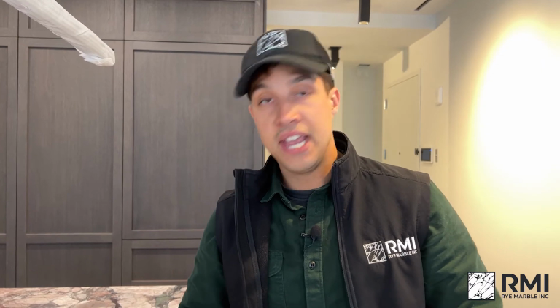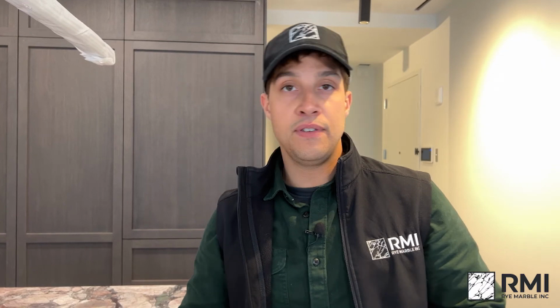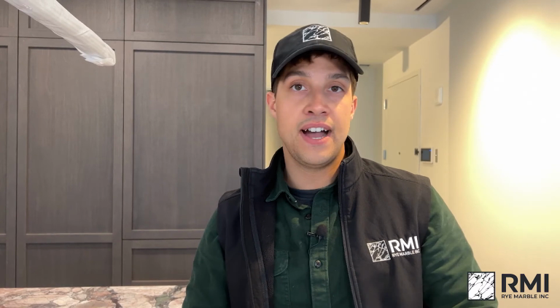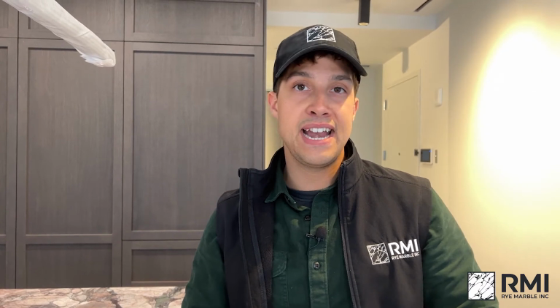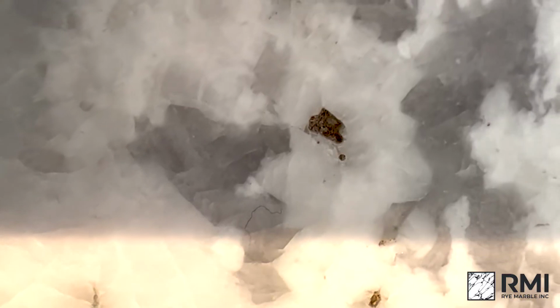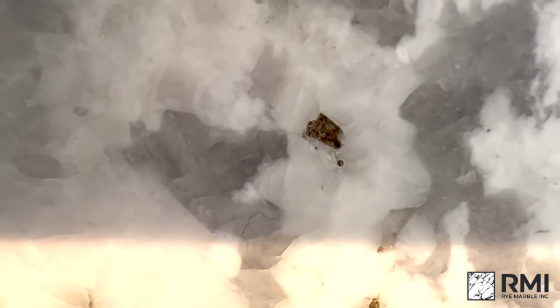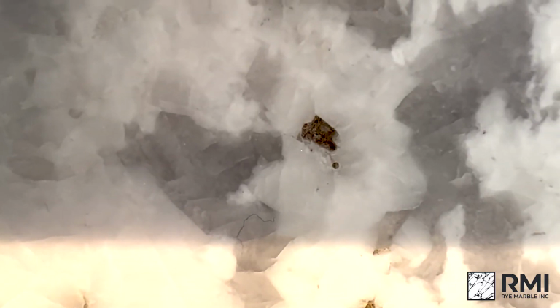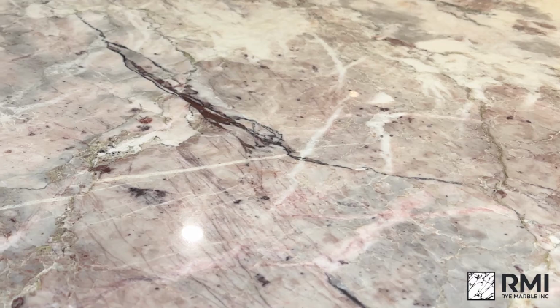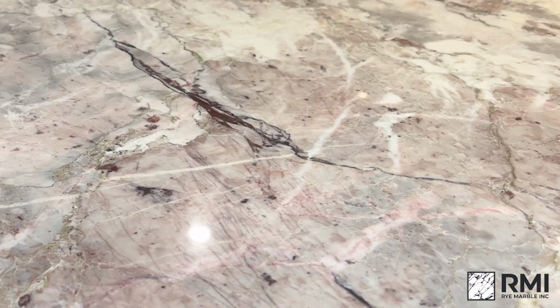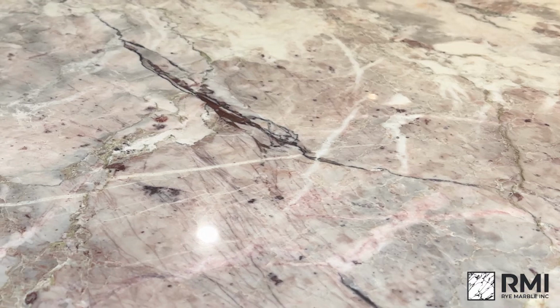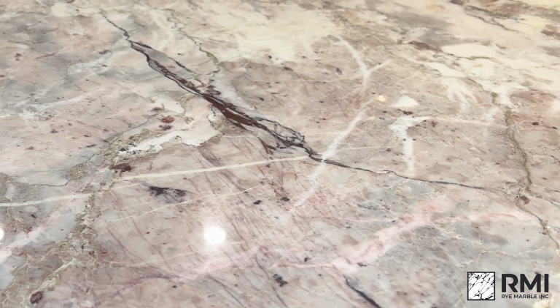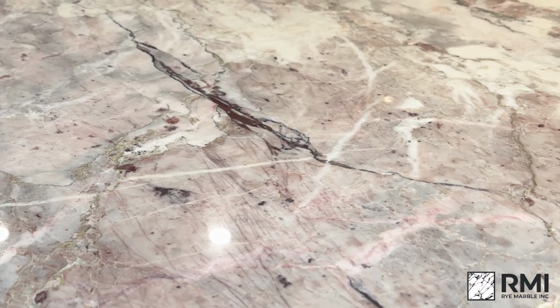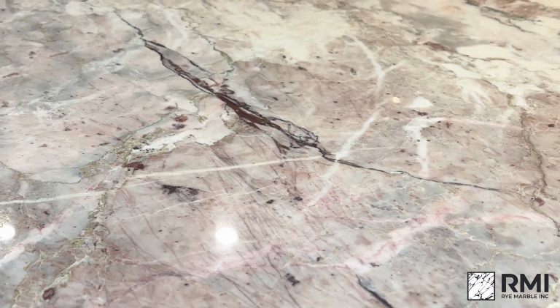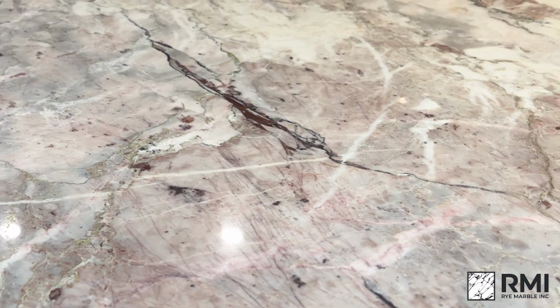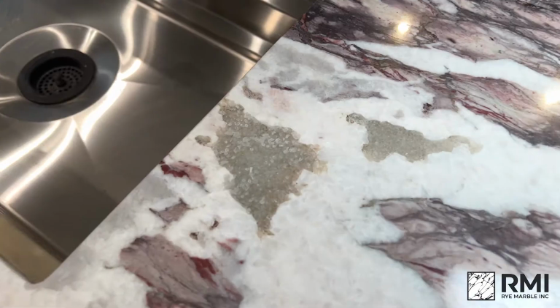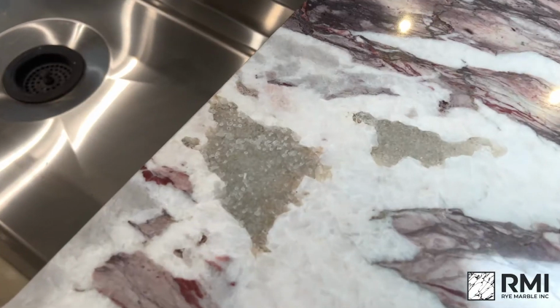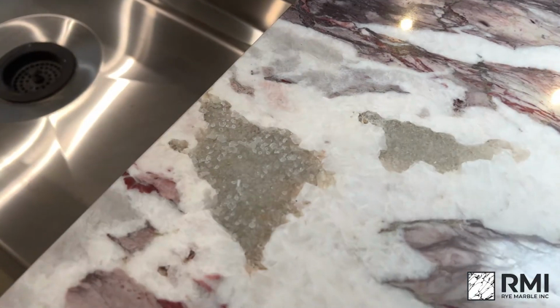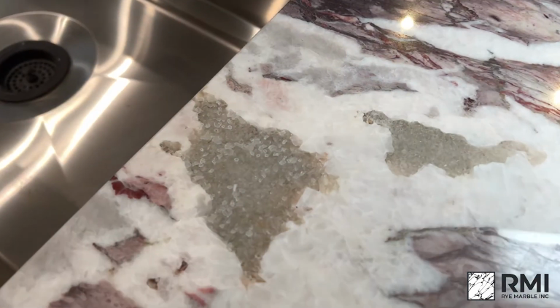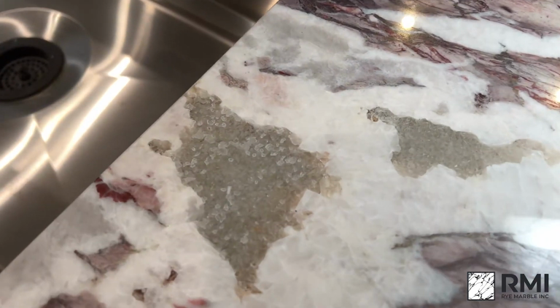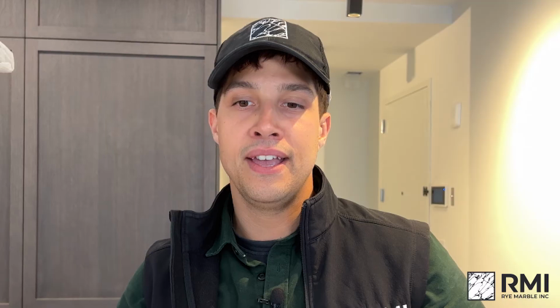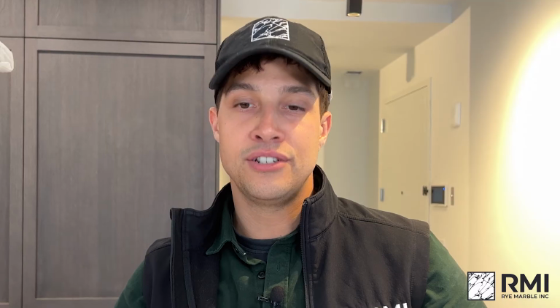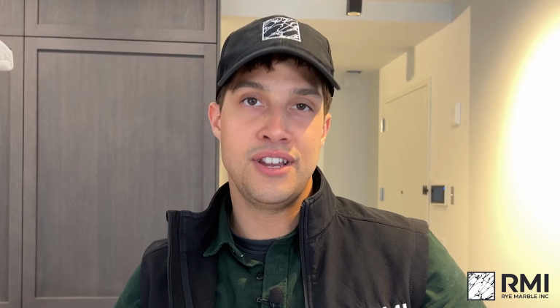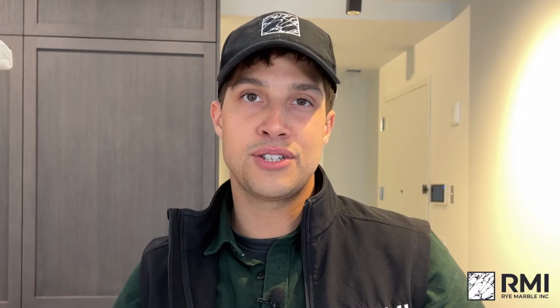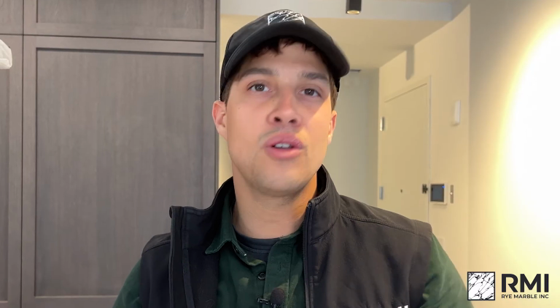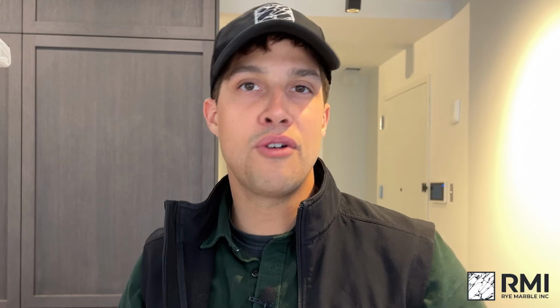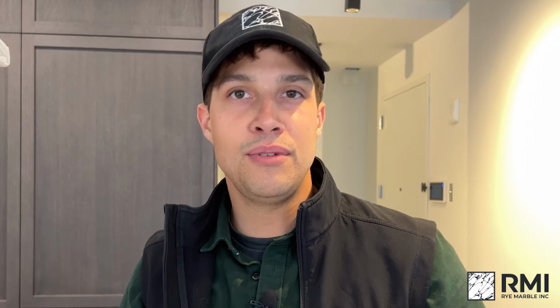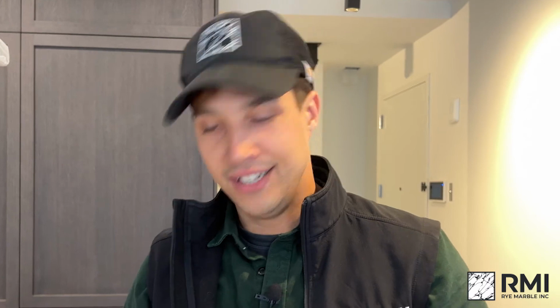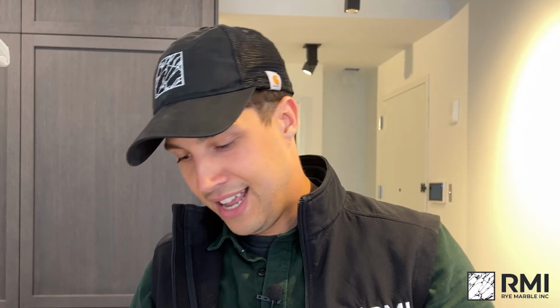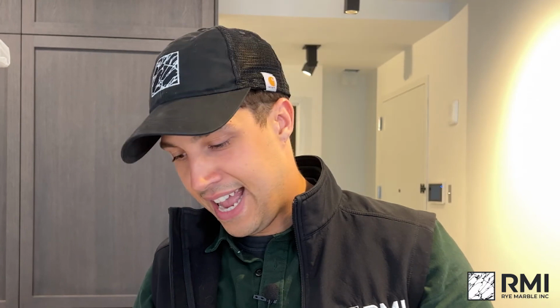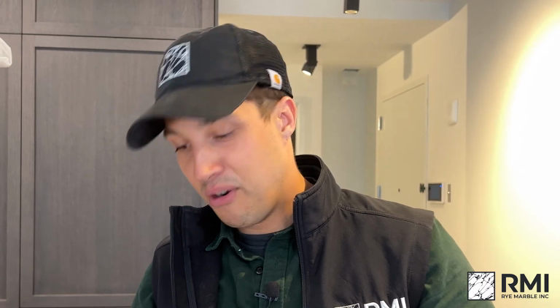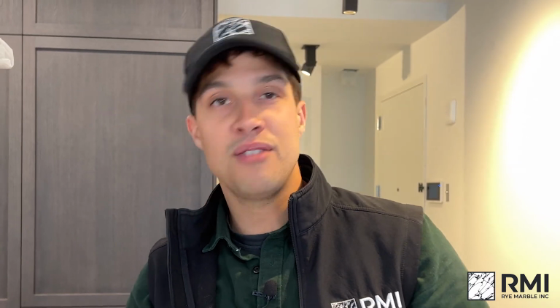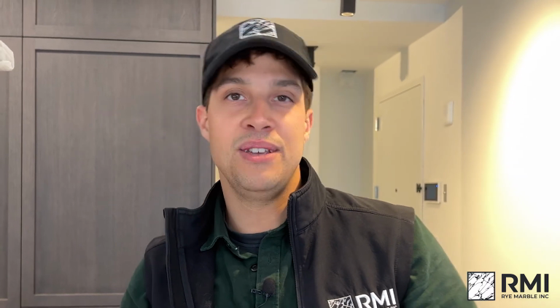If you find any pits, fissures, or fill in your slab, just know it's totally normal and part of the beauty.